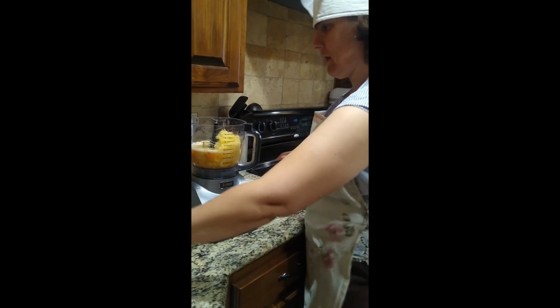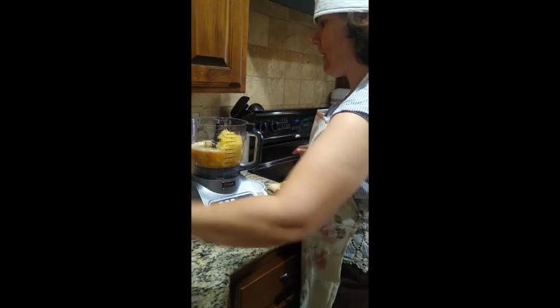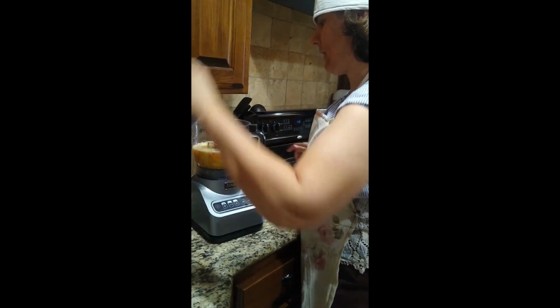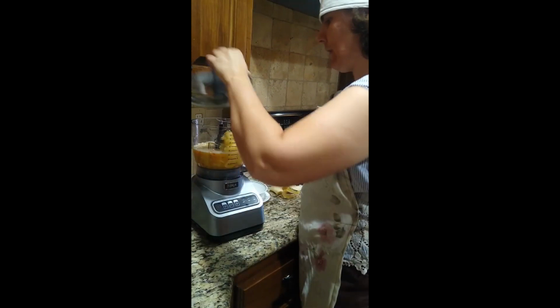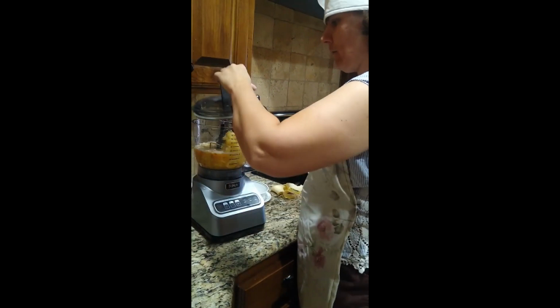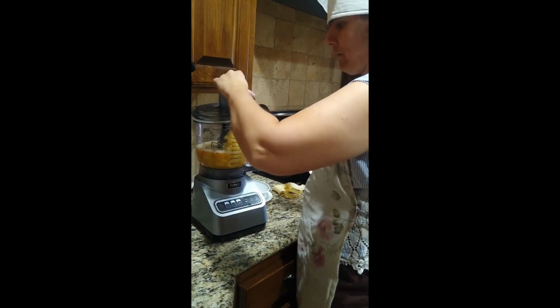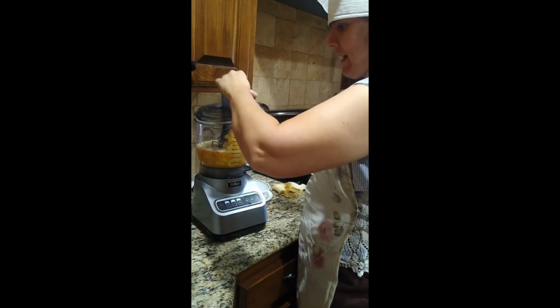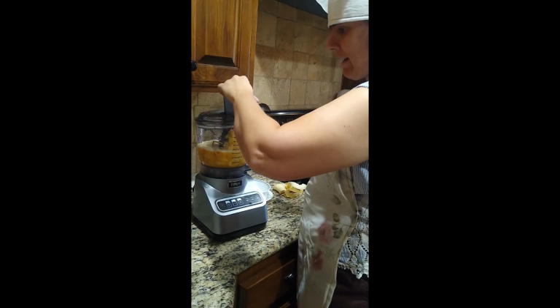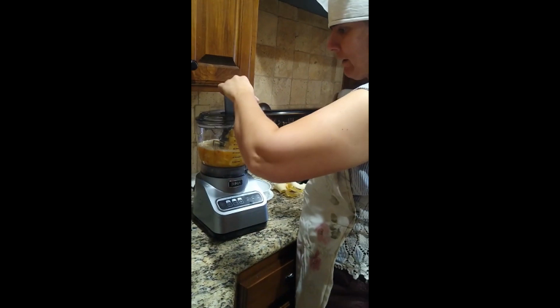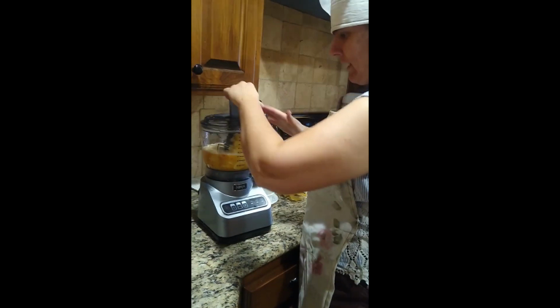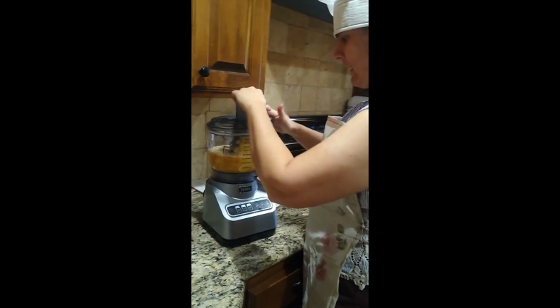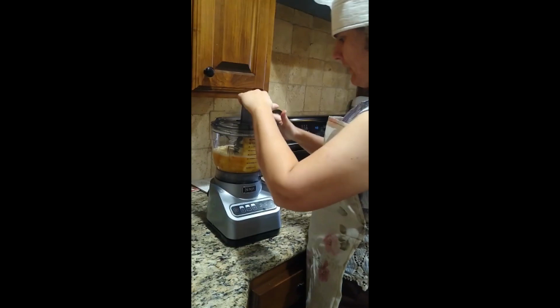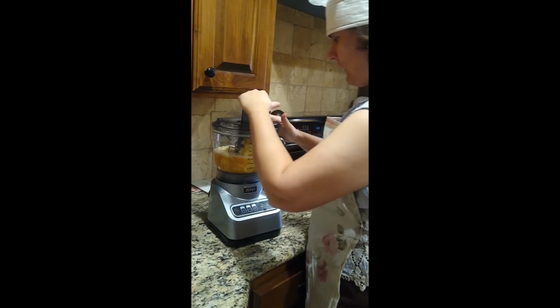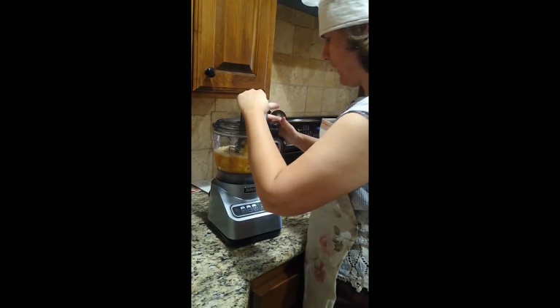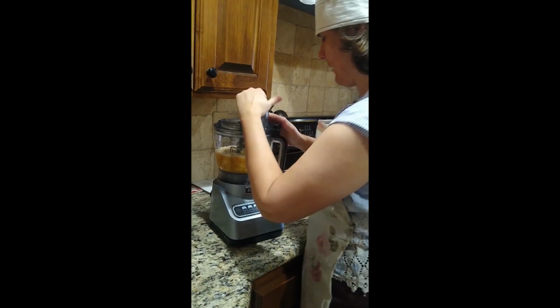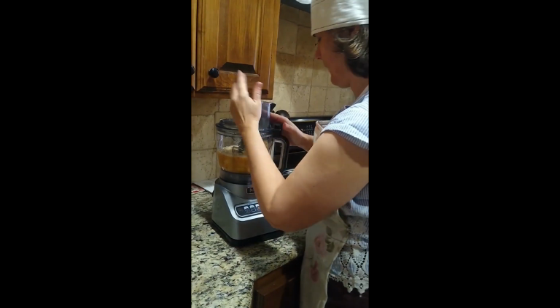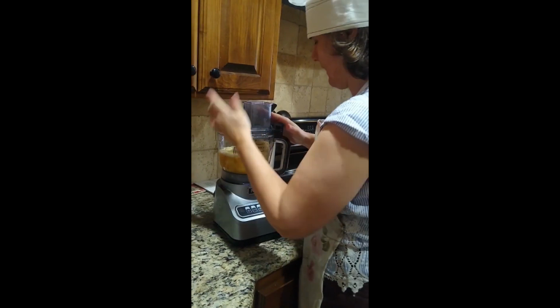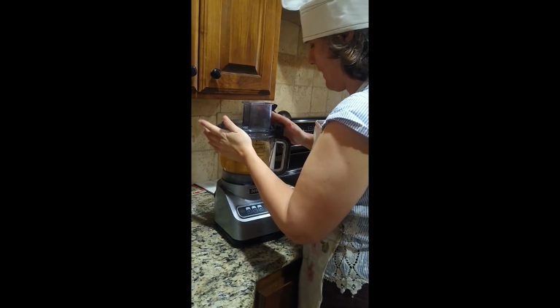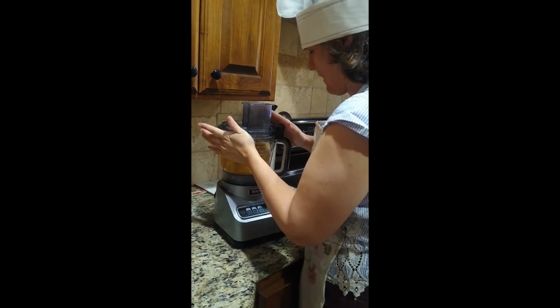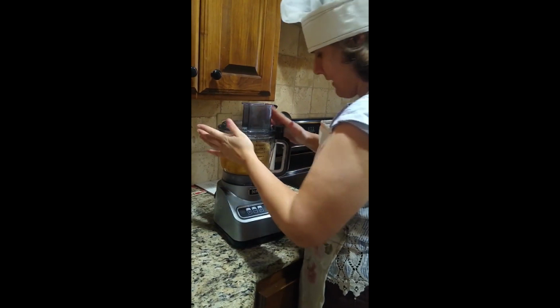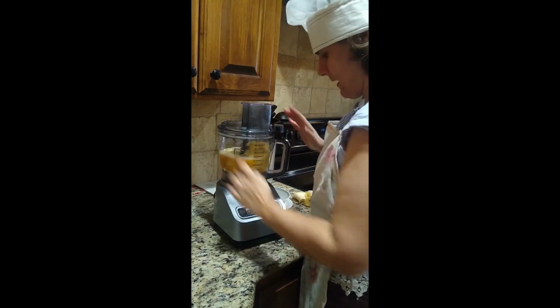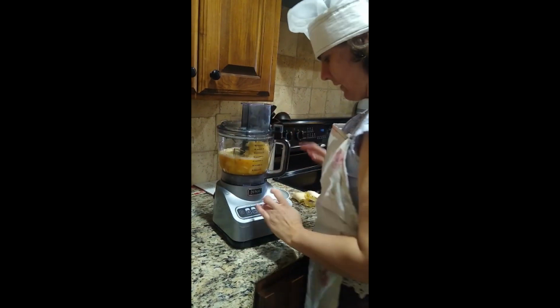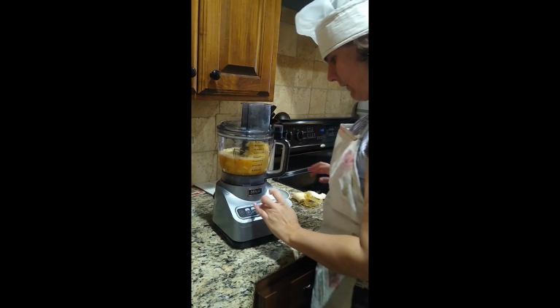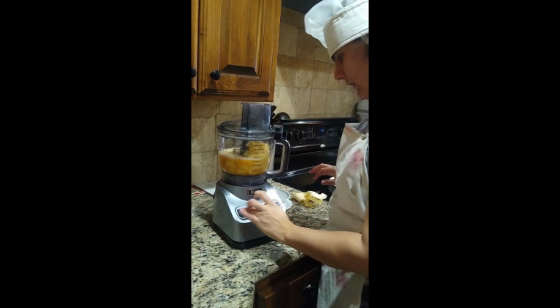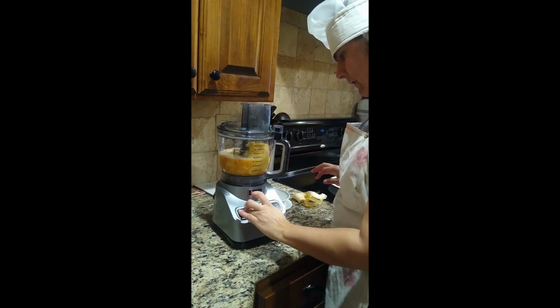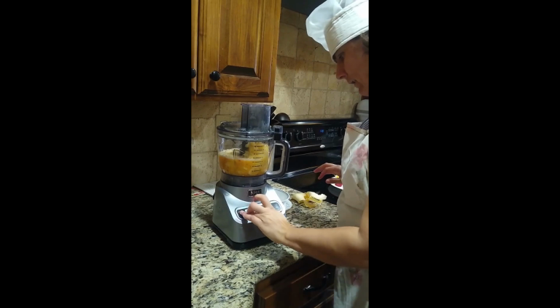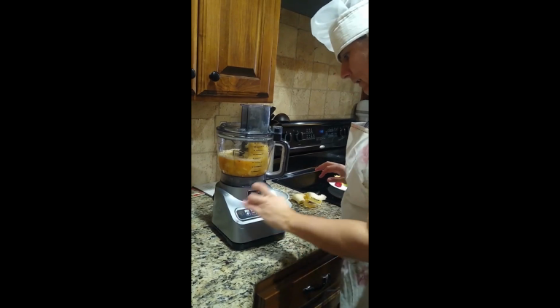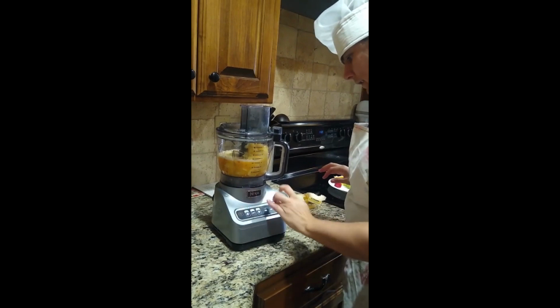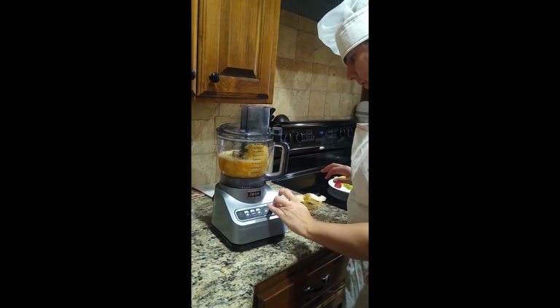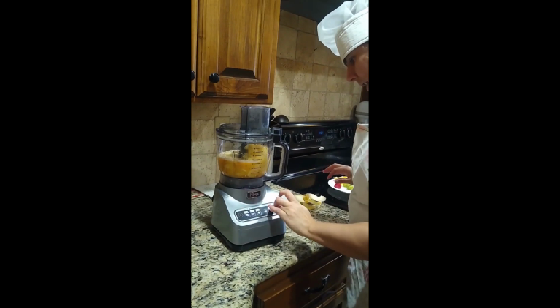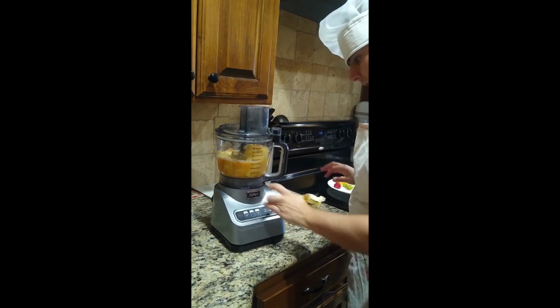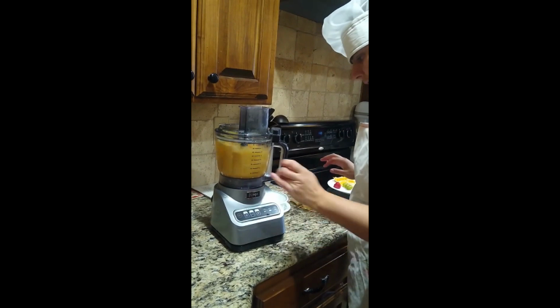And so we will add our lid and turn that on.